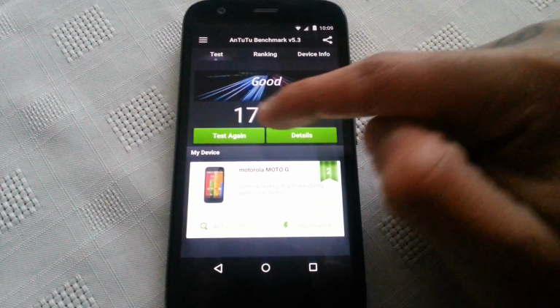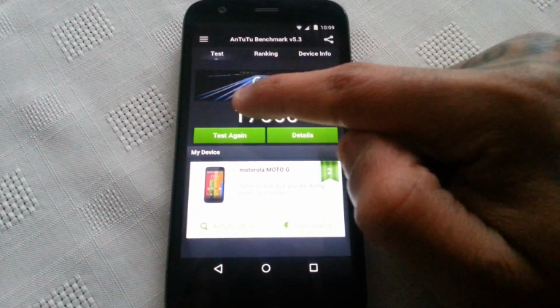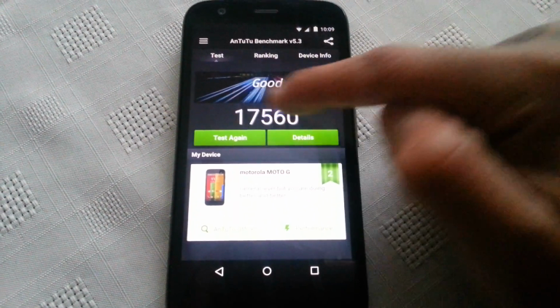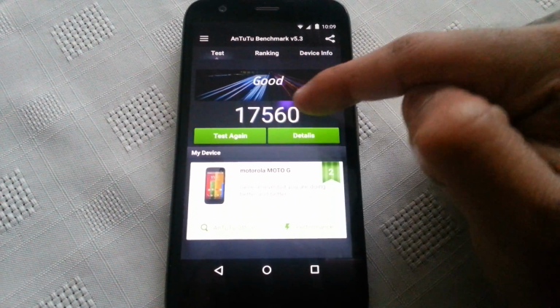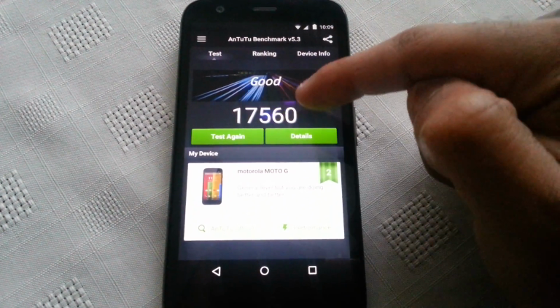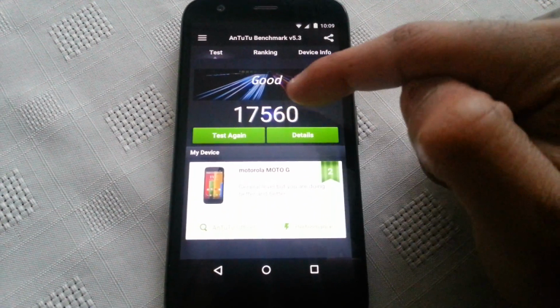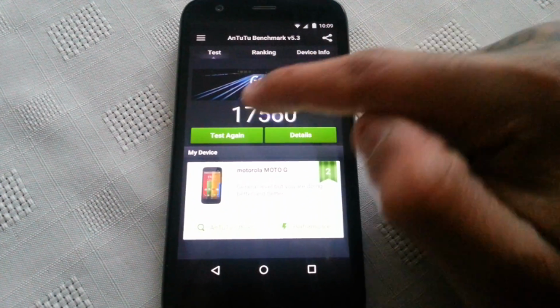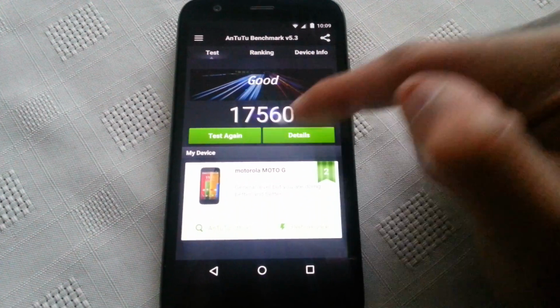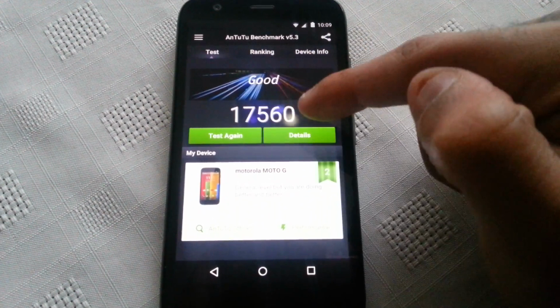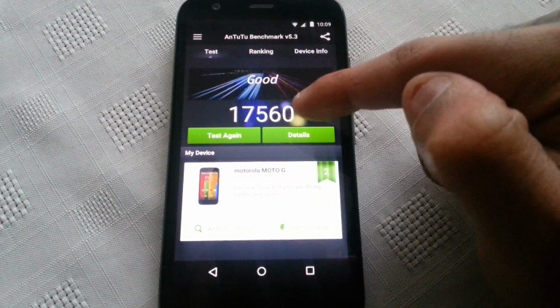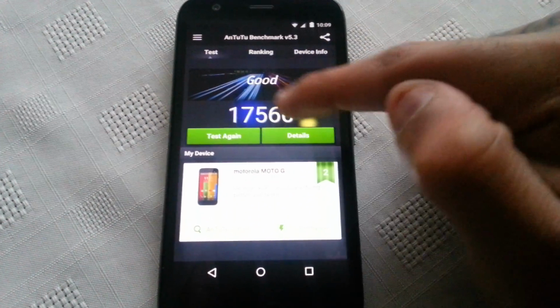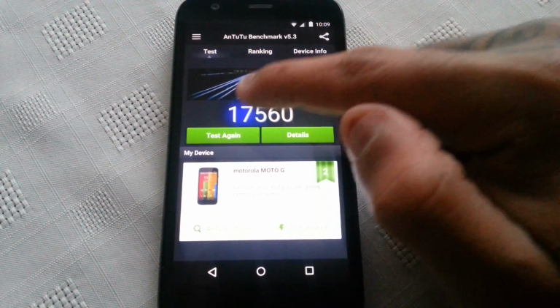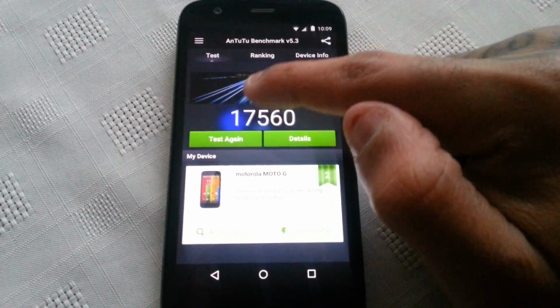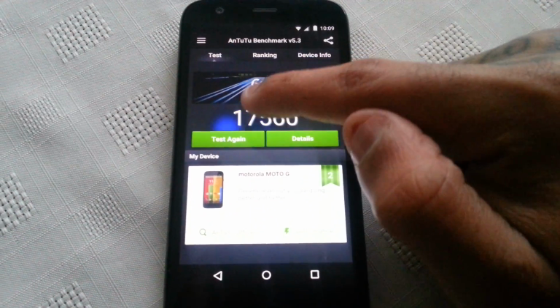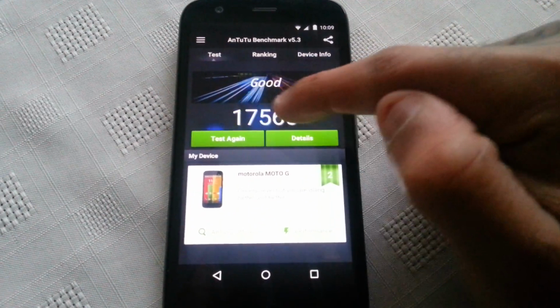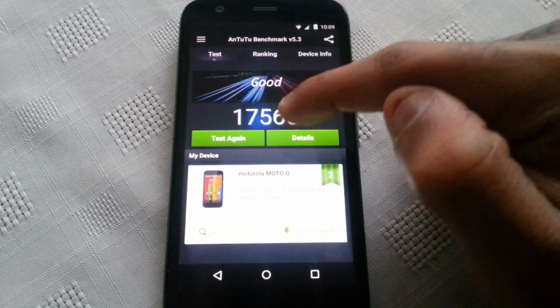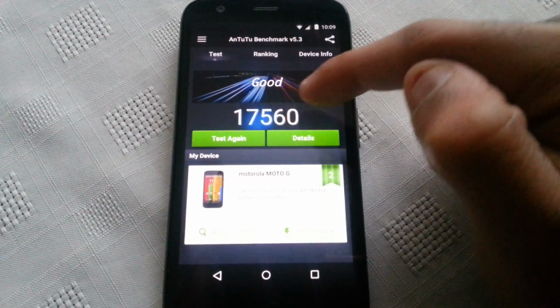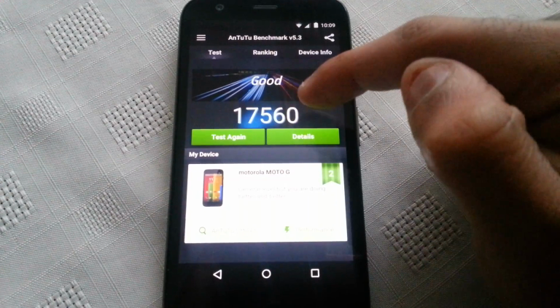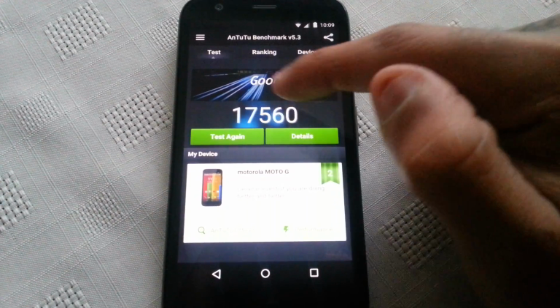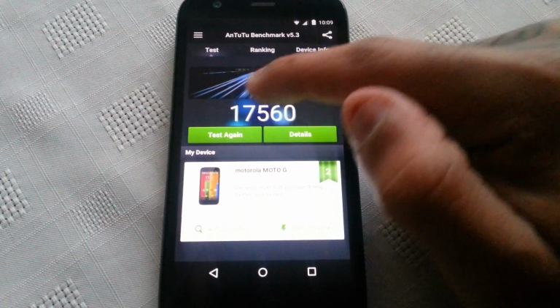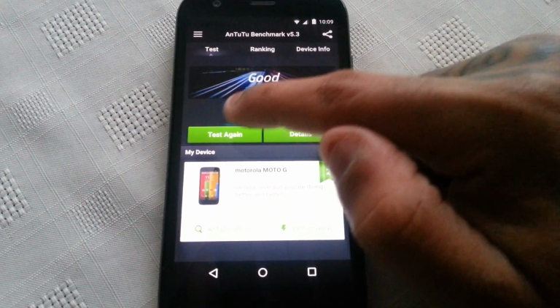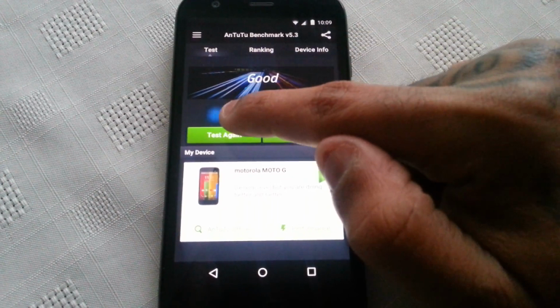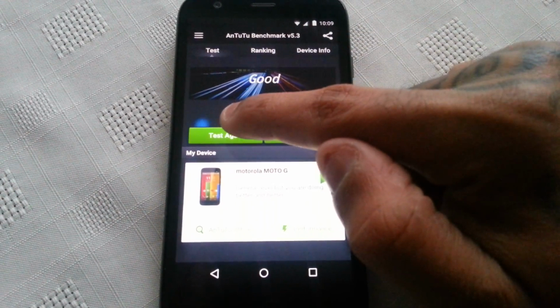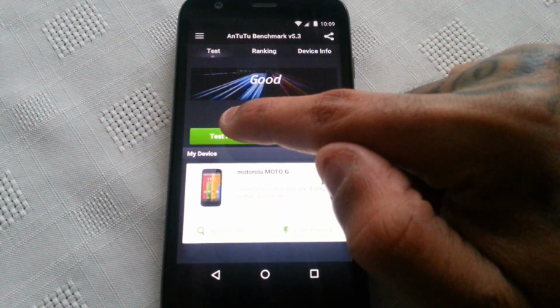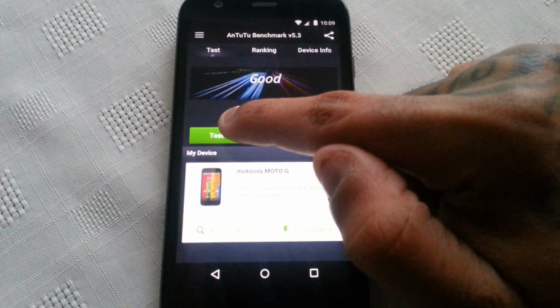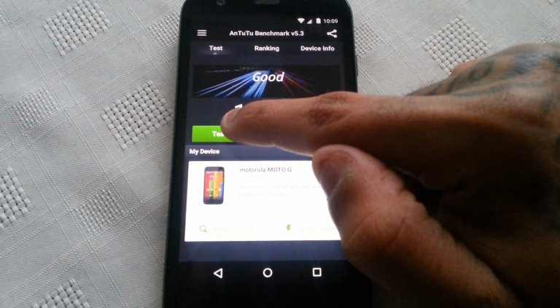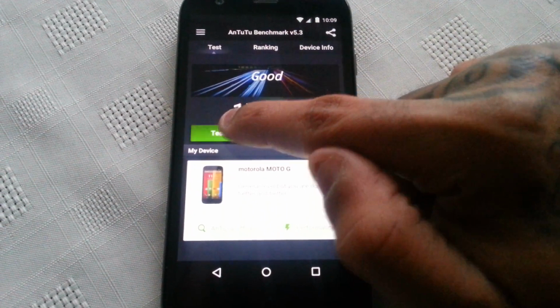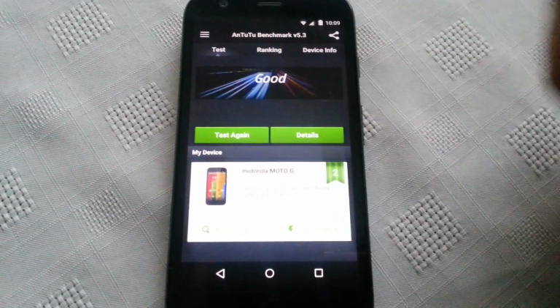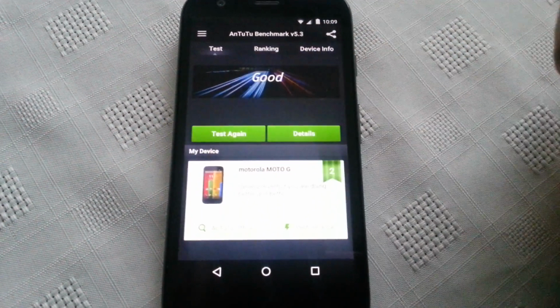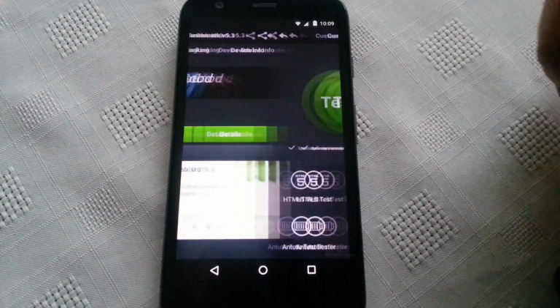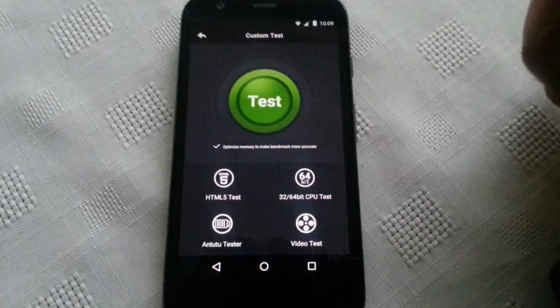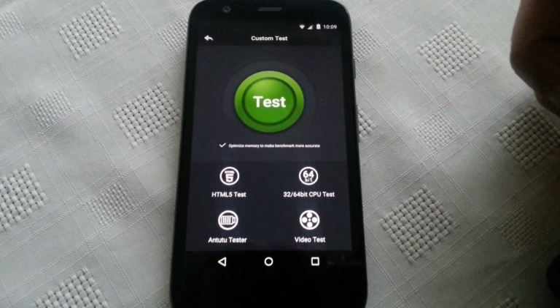So that was the last score I scored: 17,560. So let's test again.